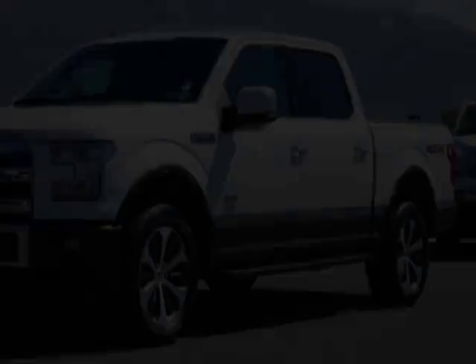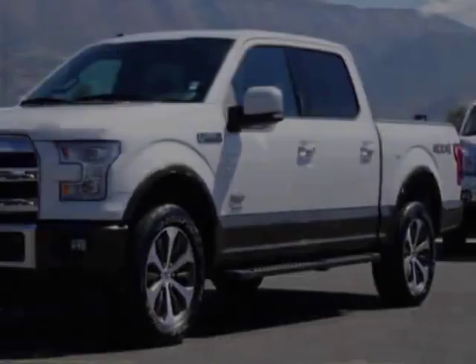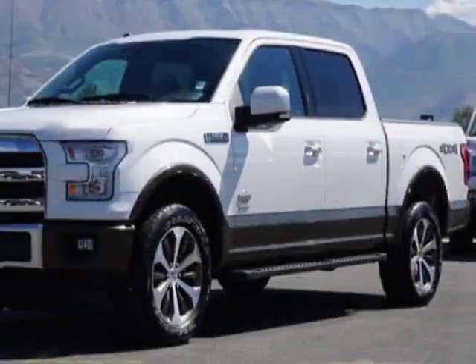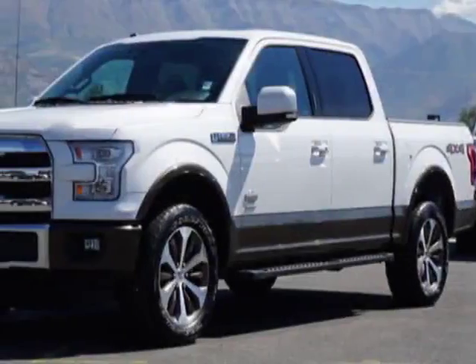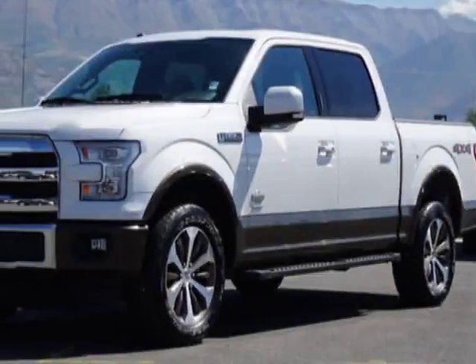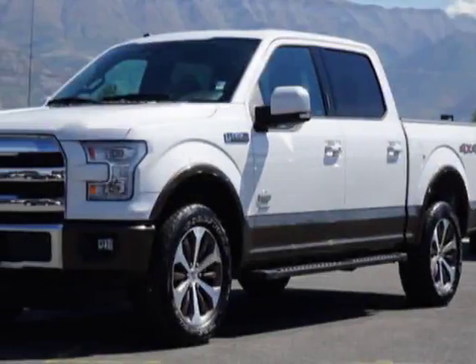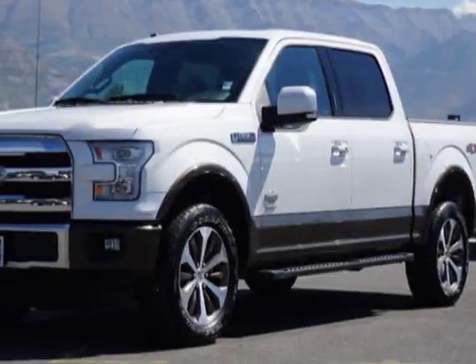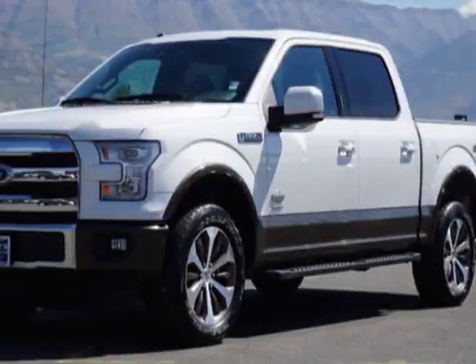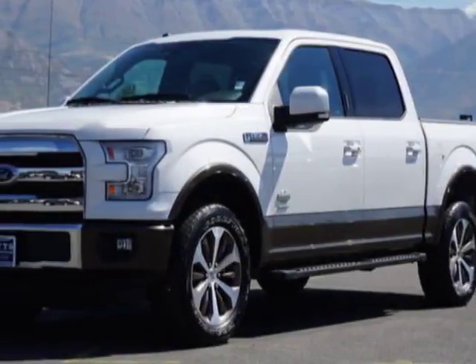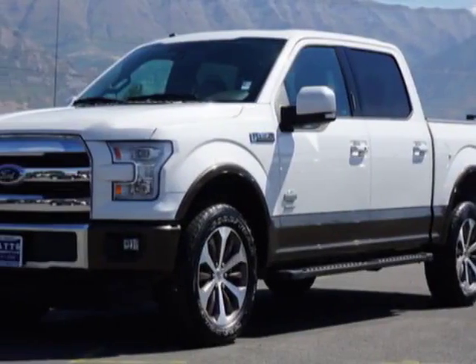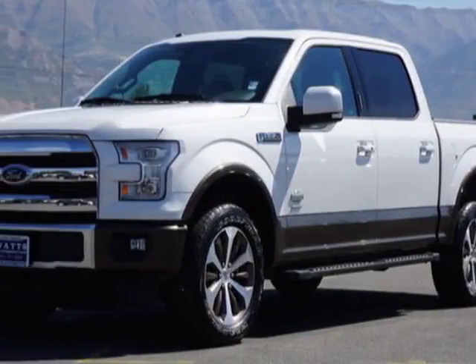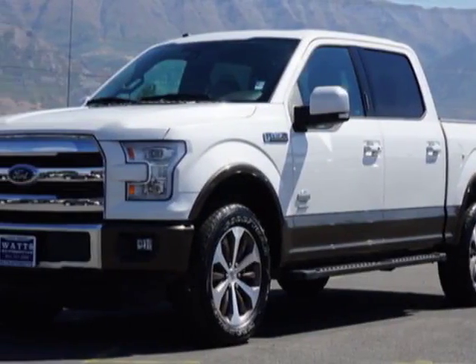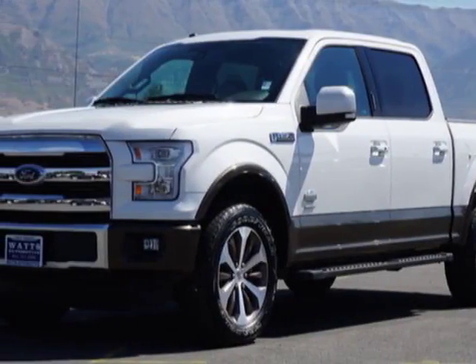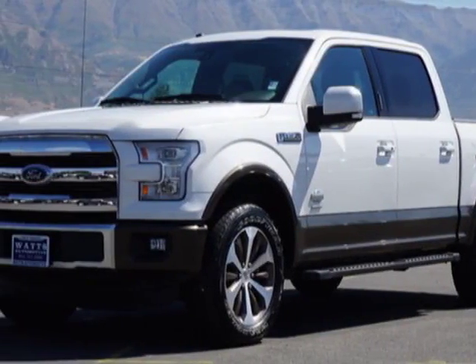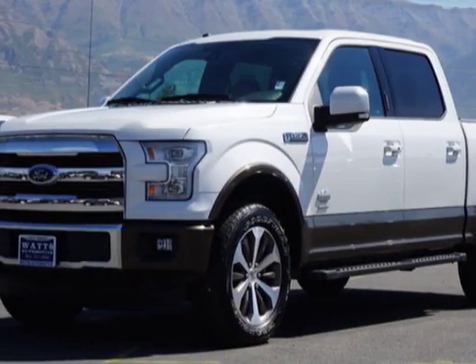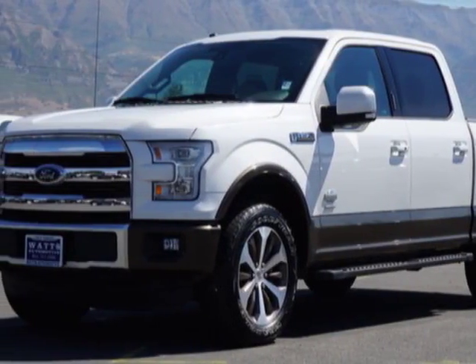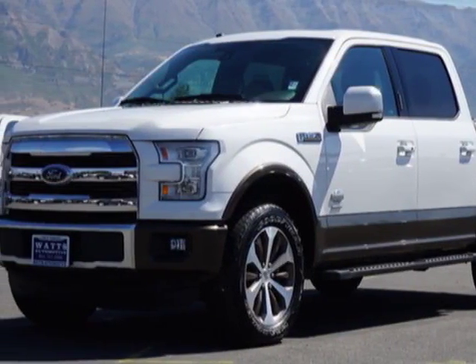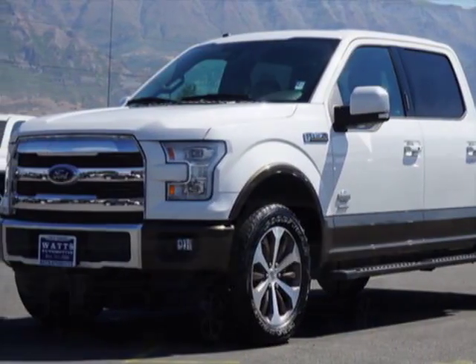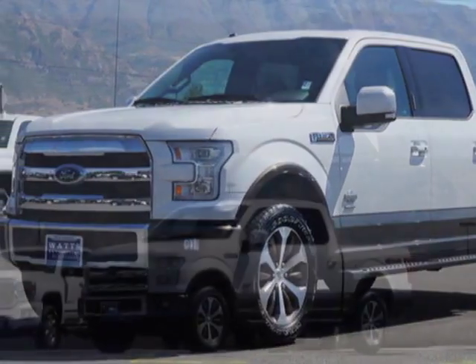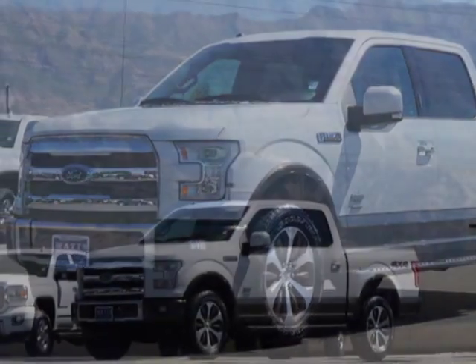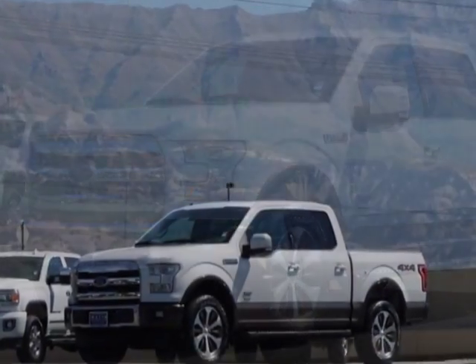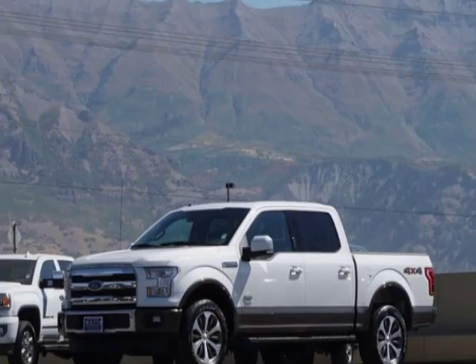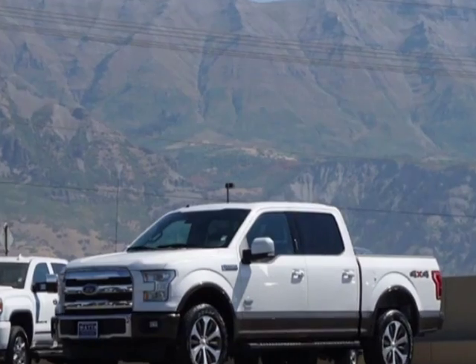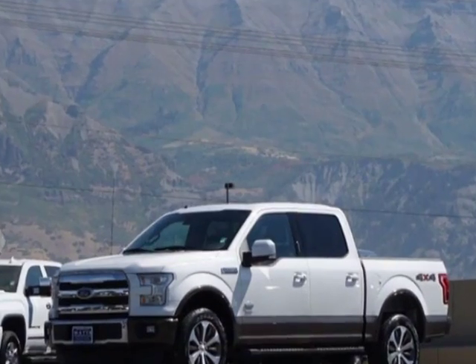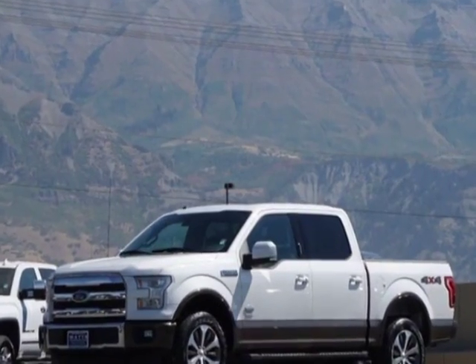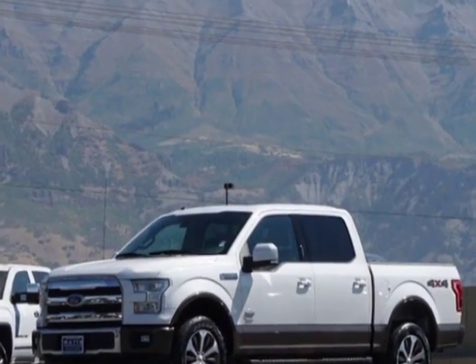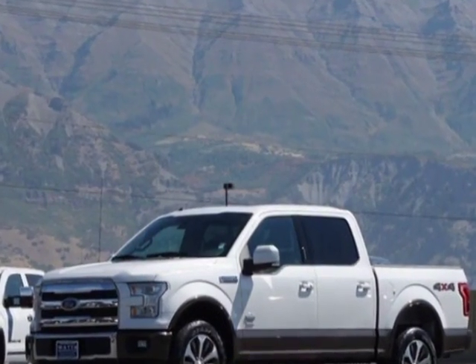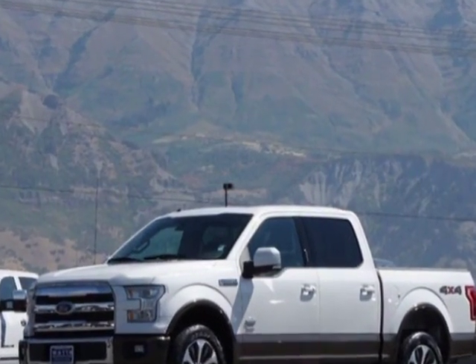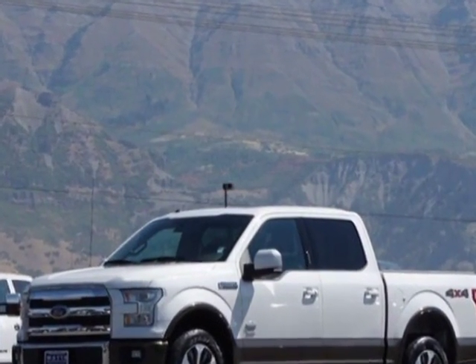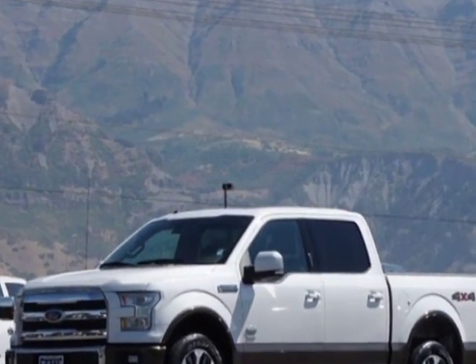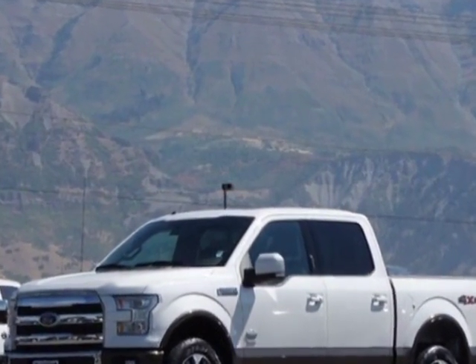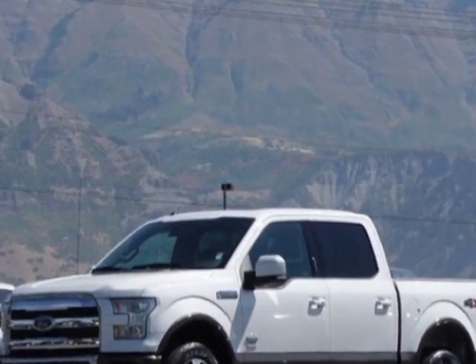Come take a look at this 2016 Ford F-150. For your protection, a warranty is available for this vehicle.